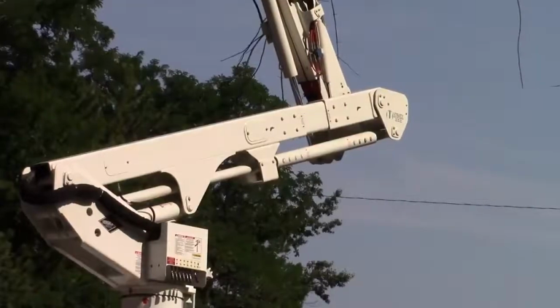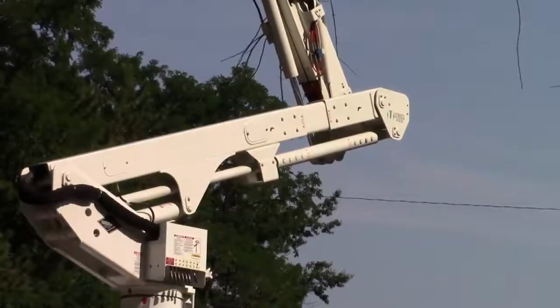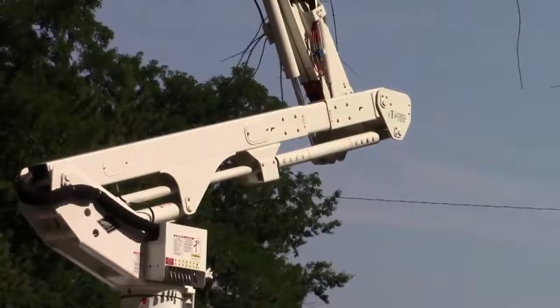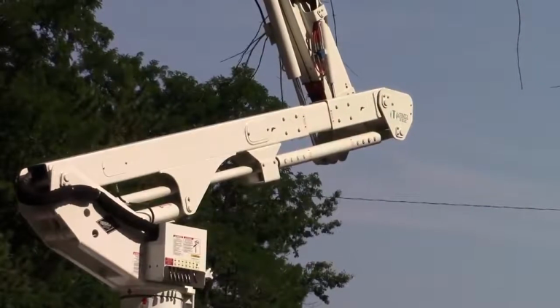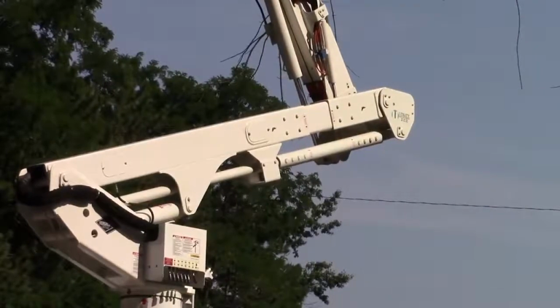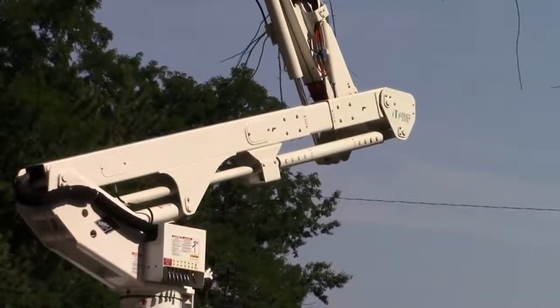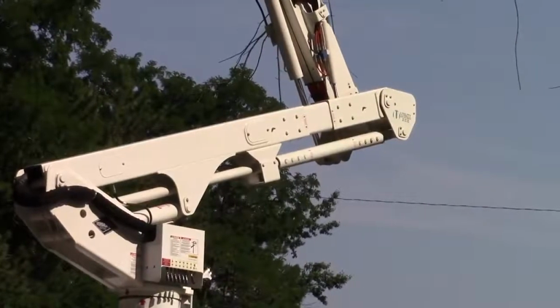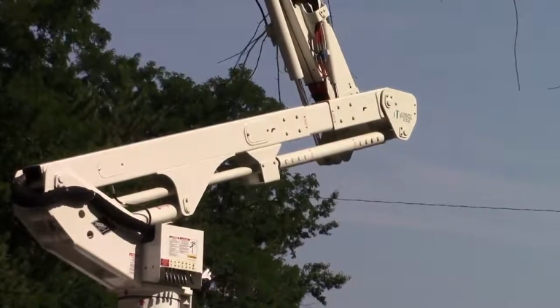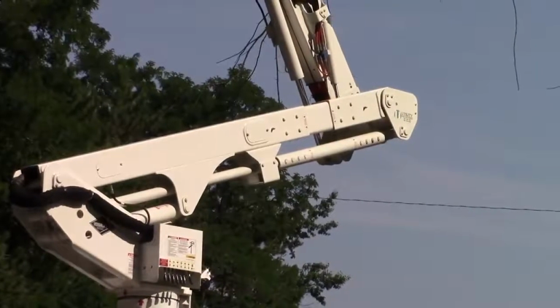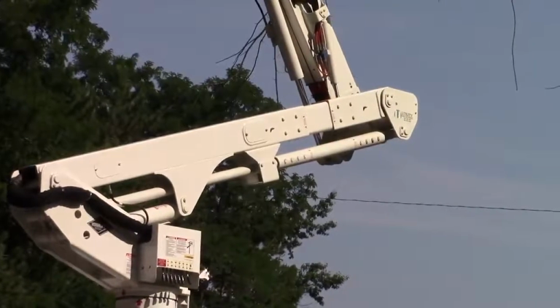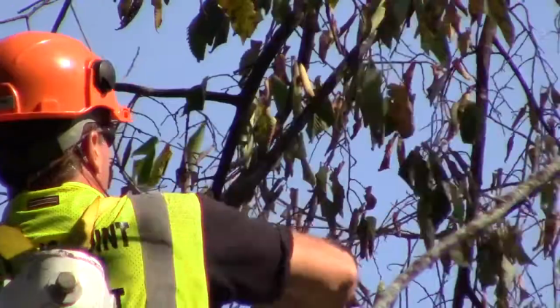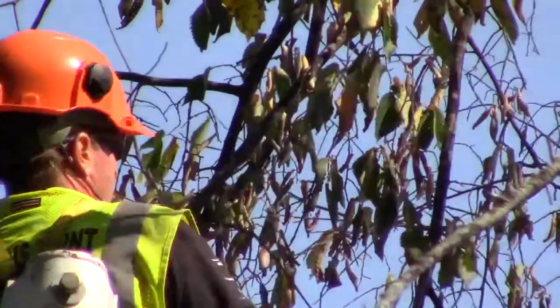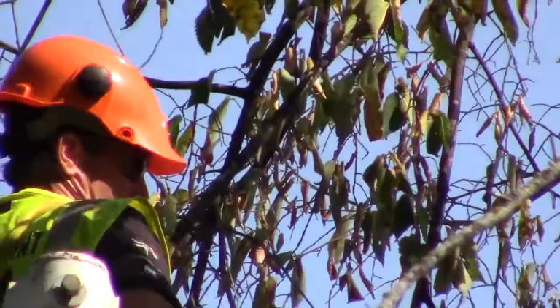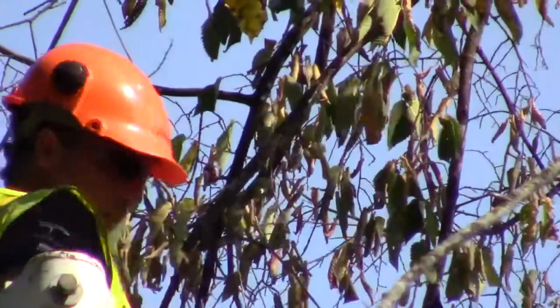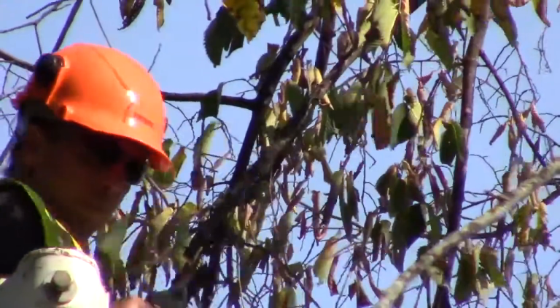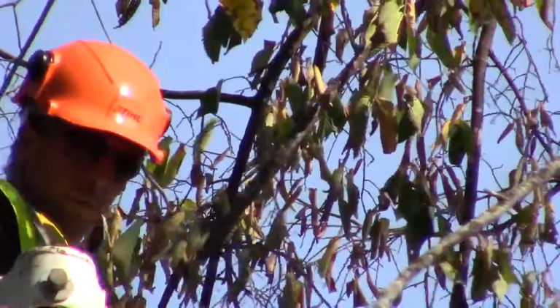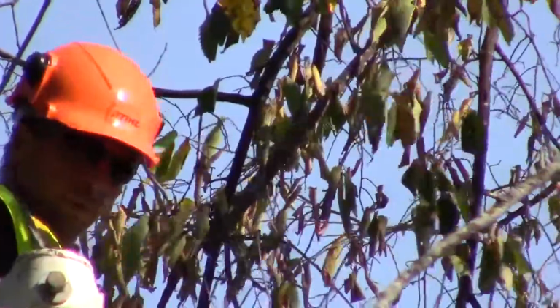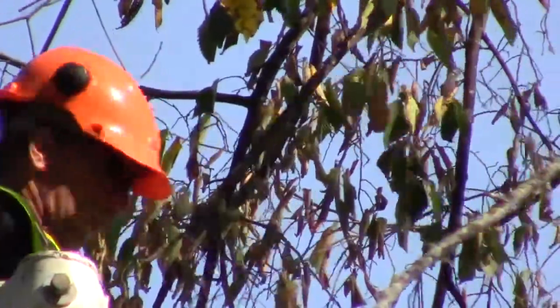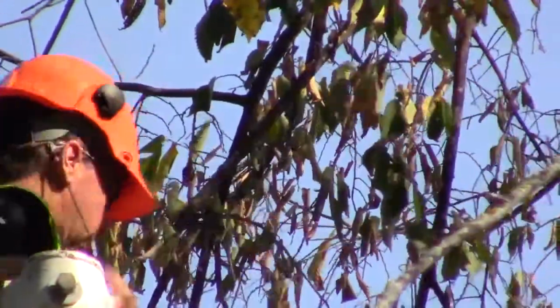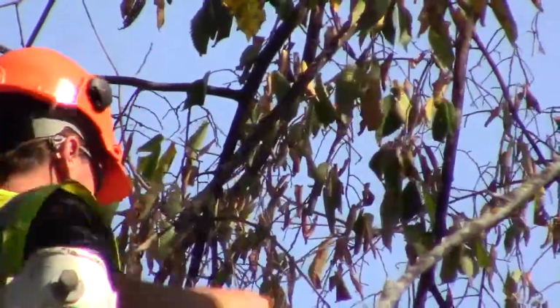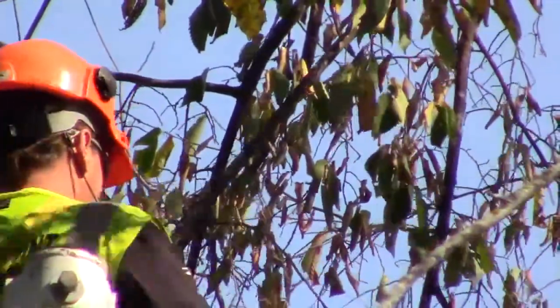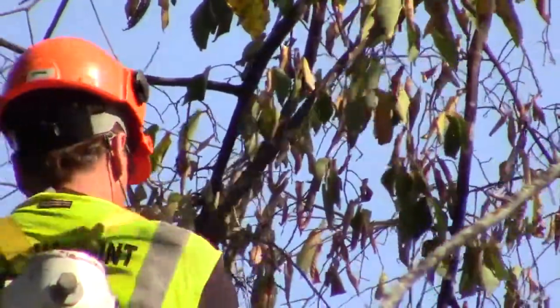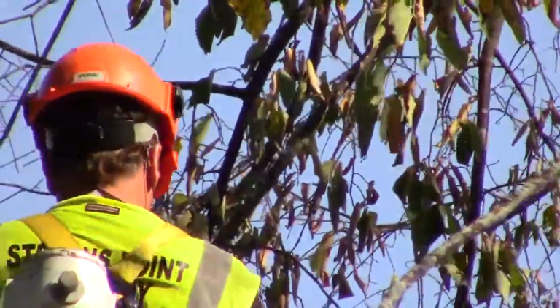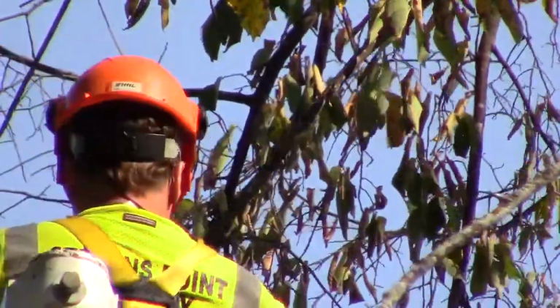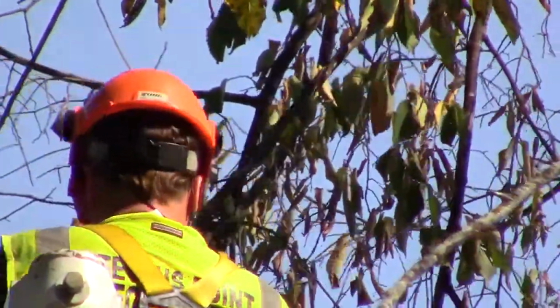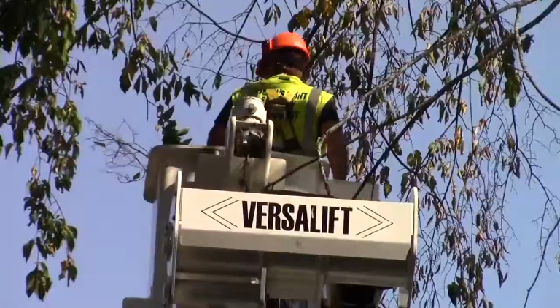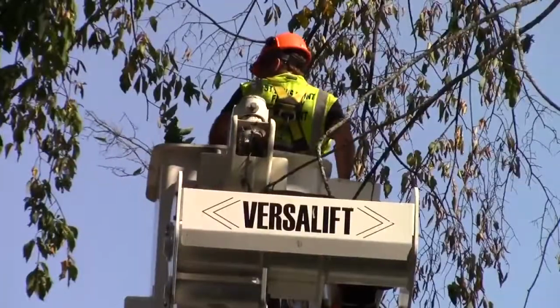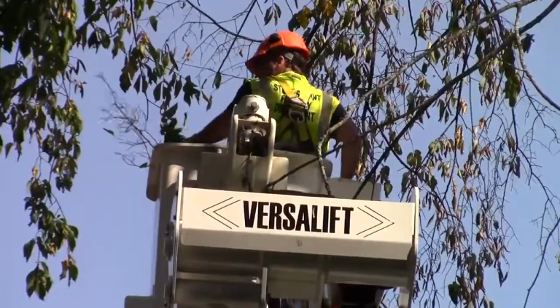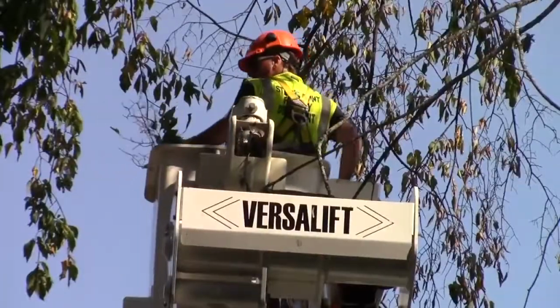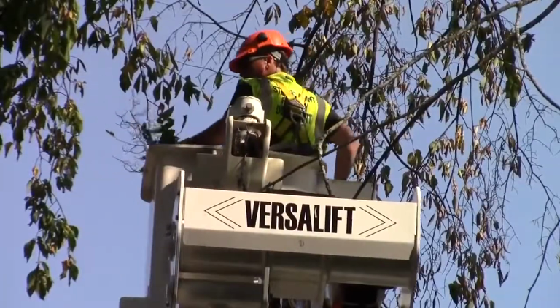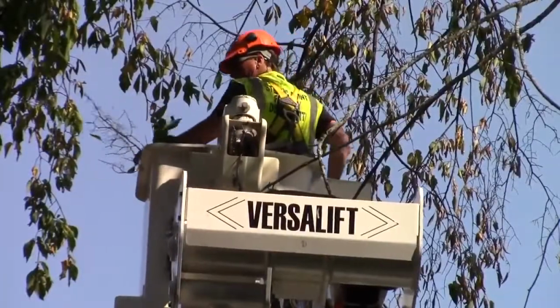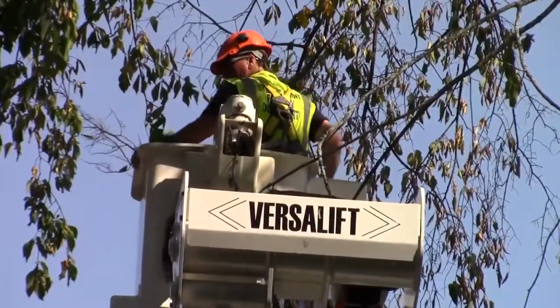From the mid-70s till now, Stevens Point has lost upwards of 5,000 elm trees.